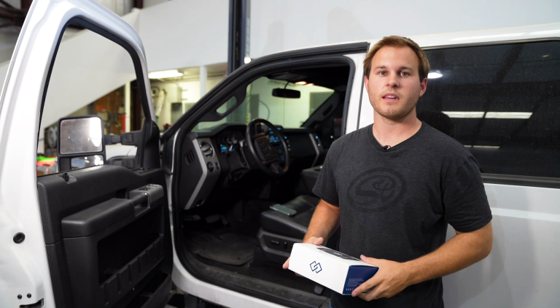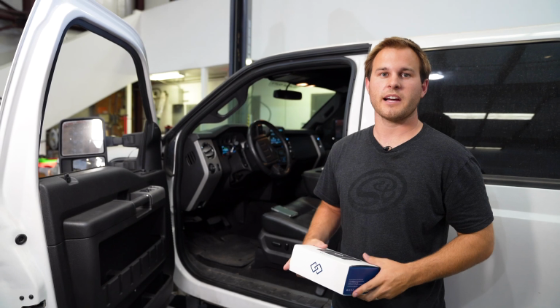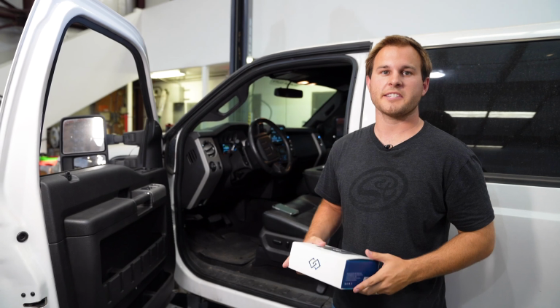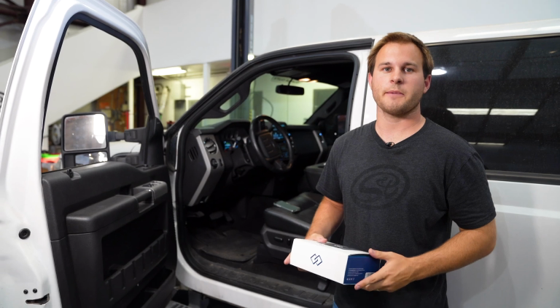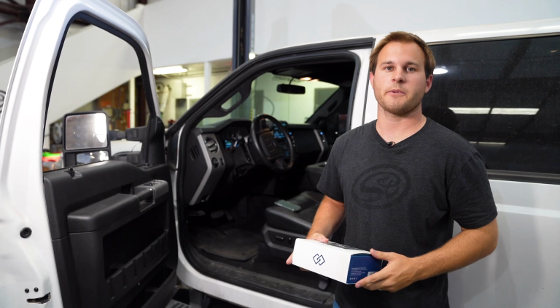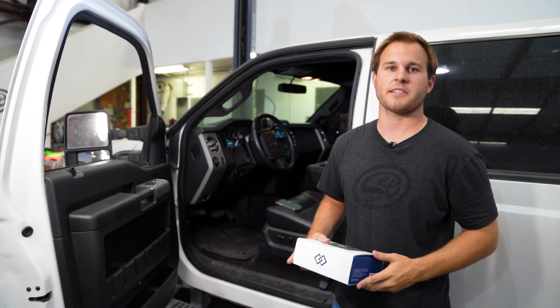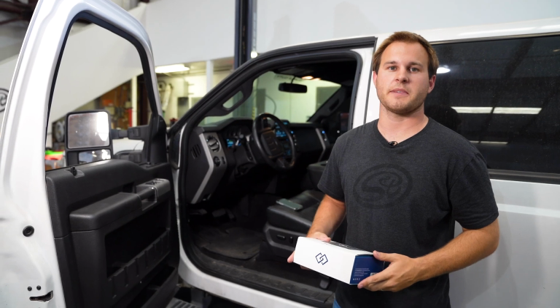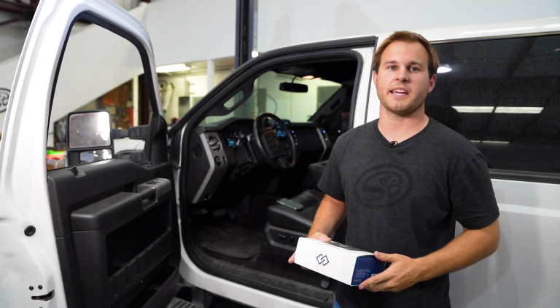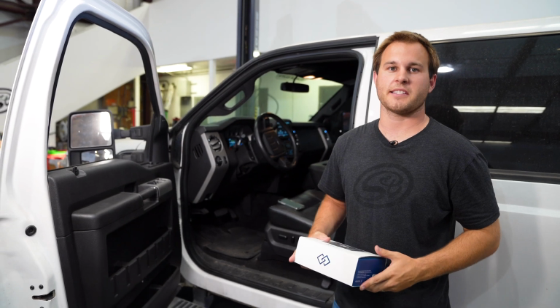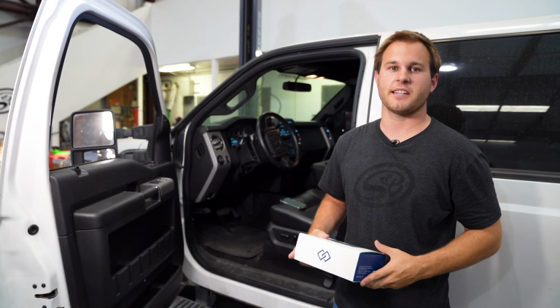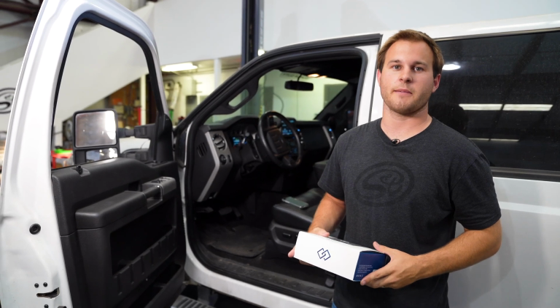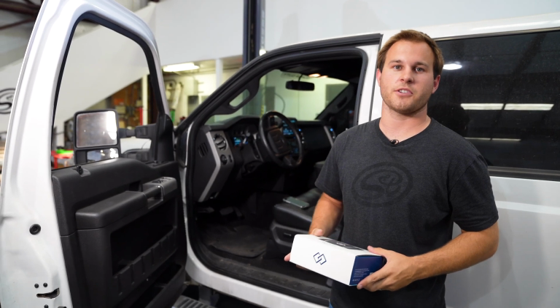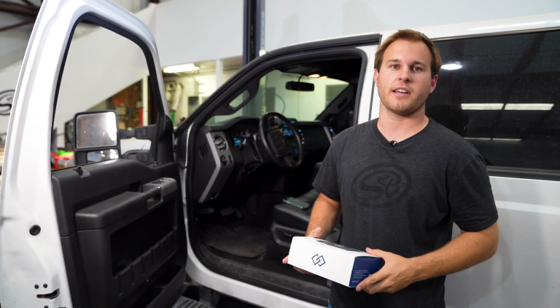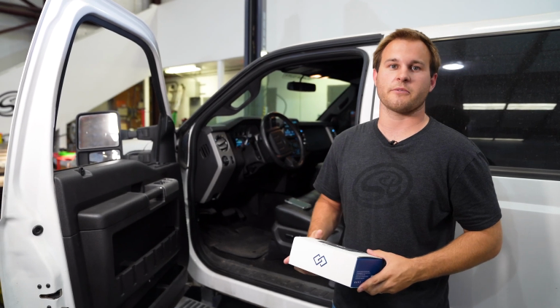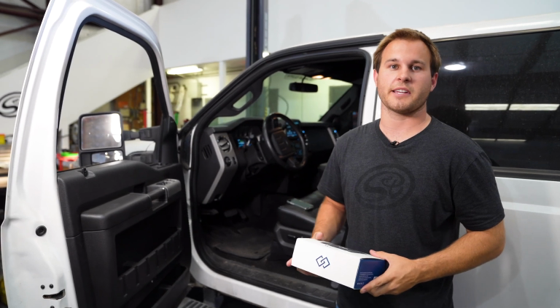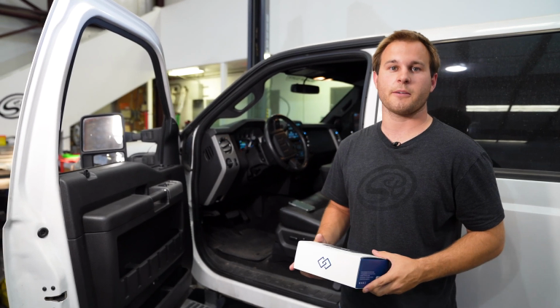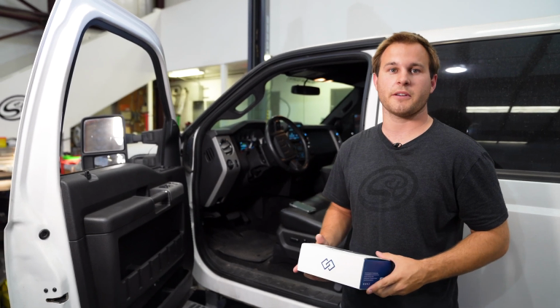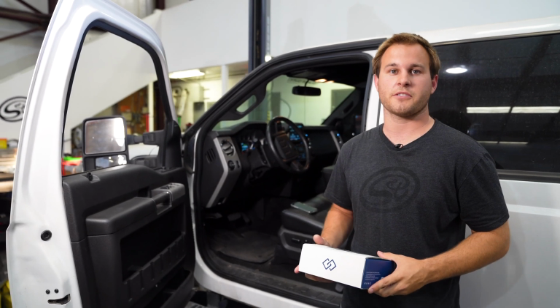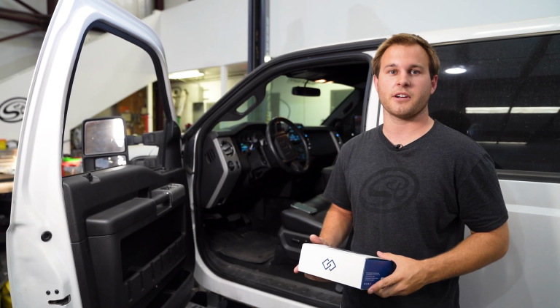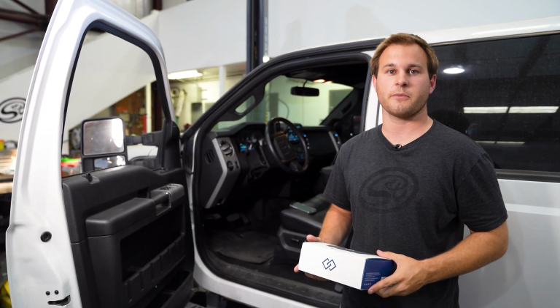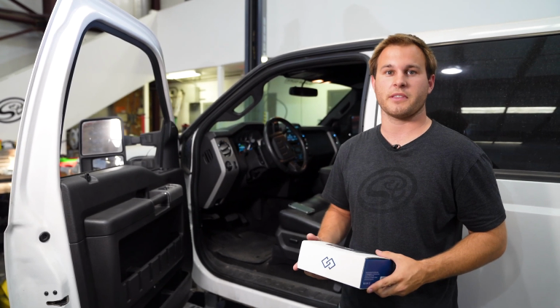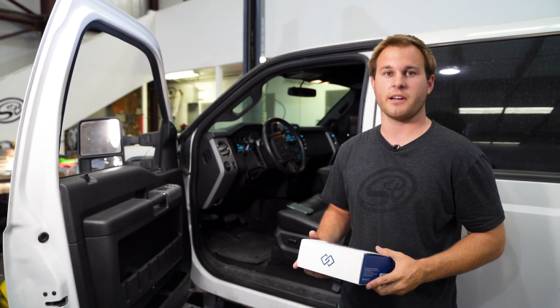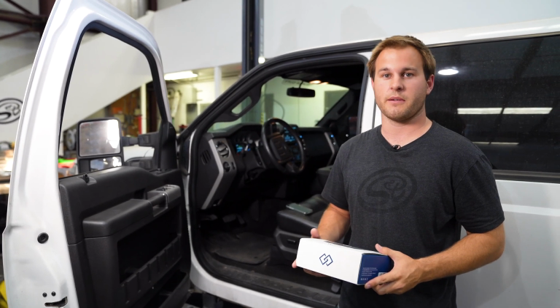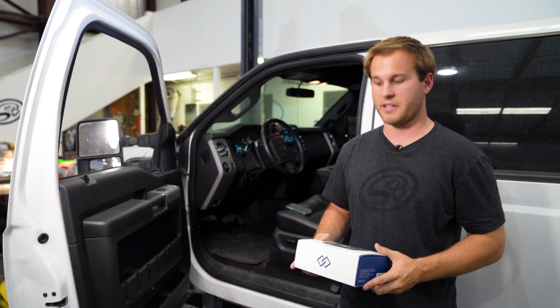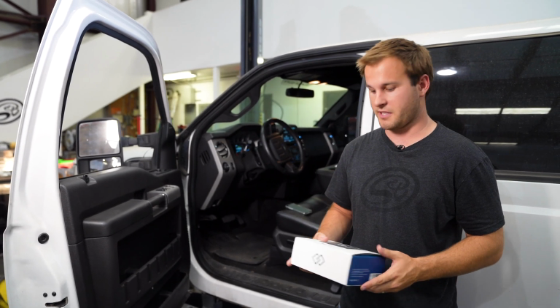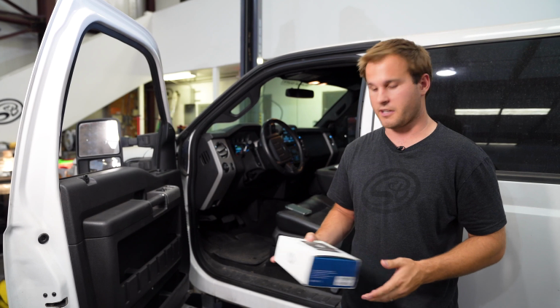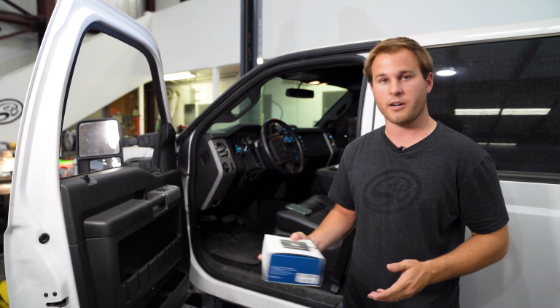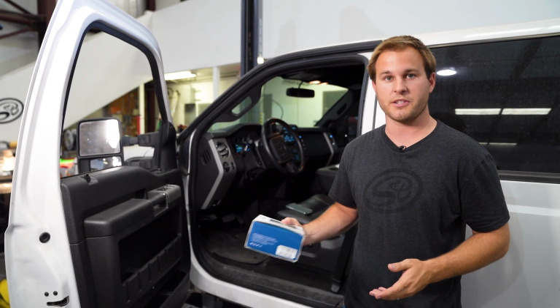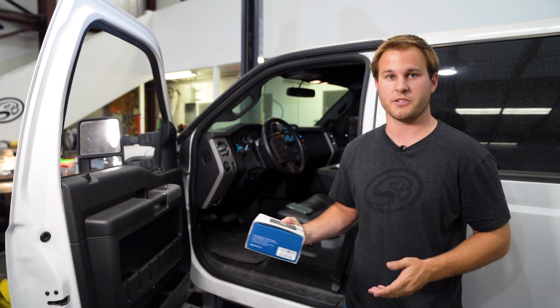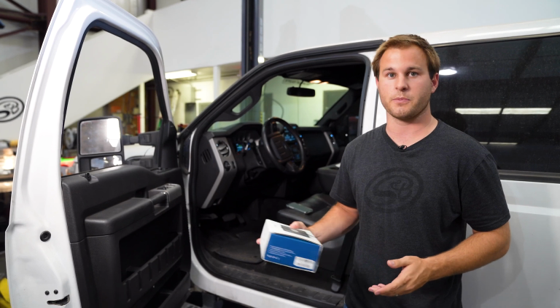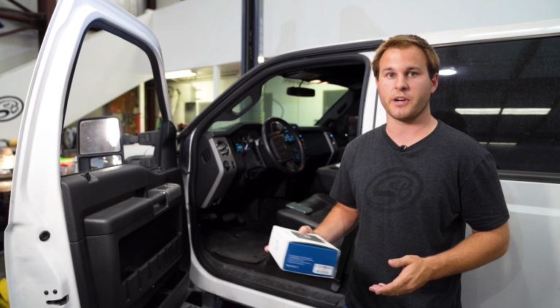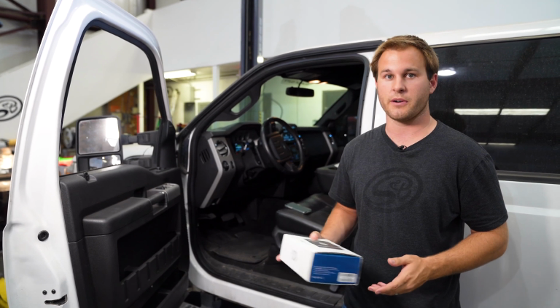Hi, it's Kamin with SMB Tanks and today I'm going to show you how to recalibrate your truck with an EZ-Link Auto Agent 2.0.